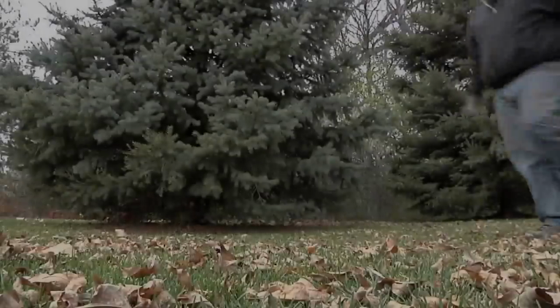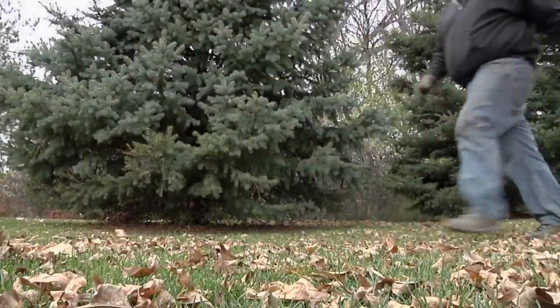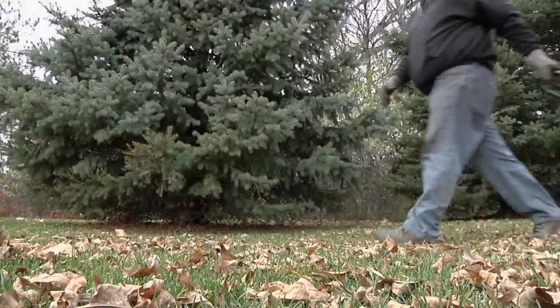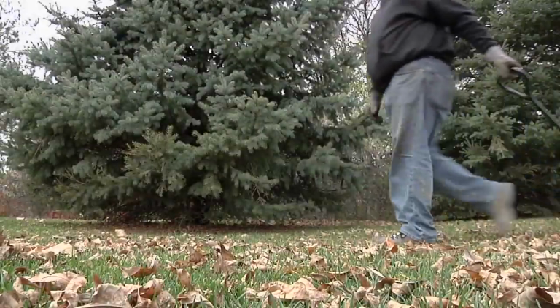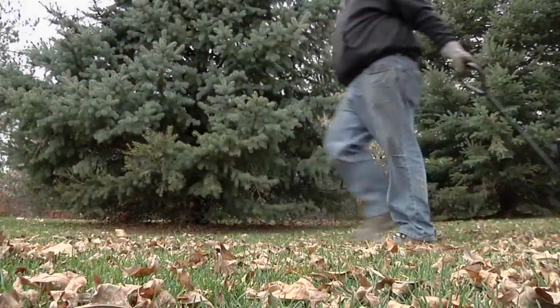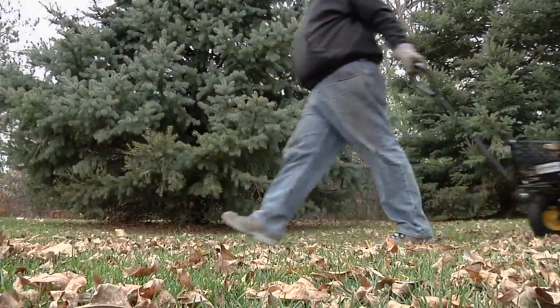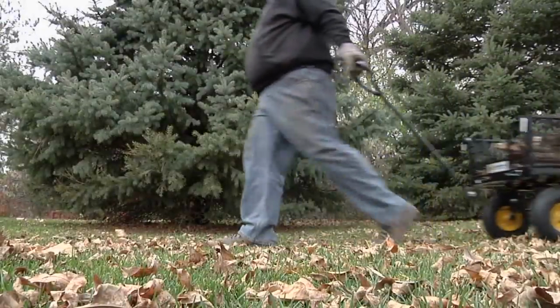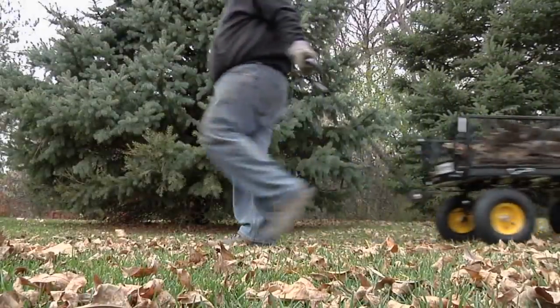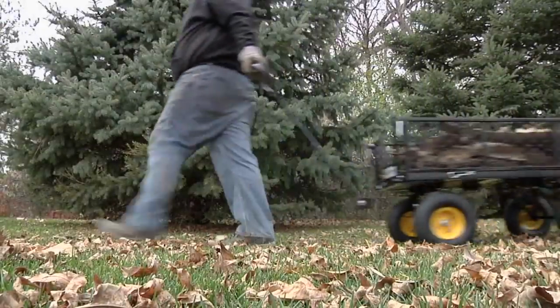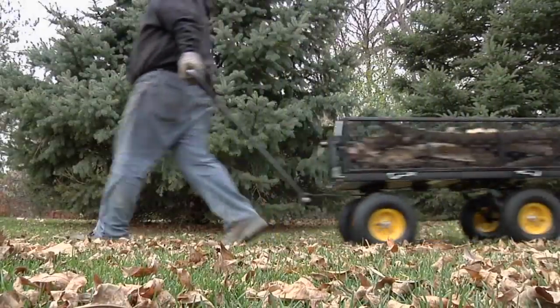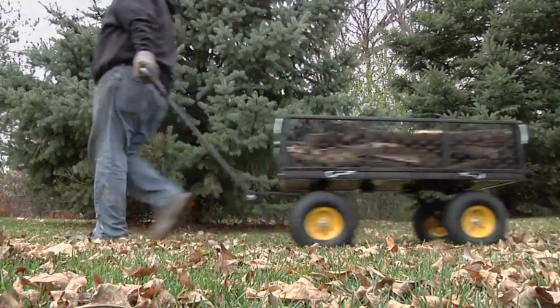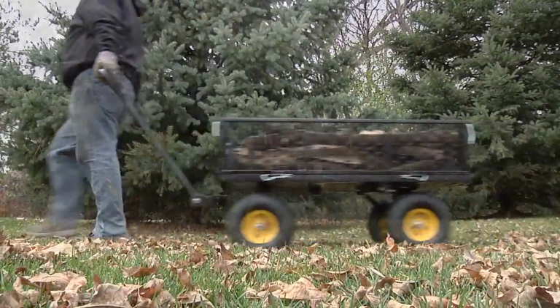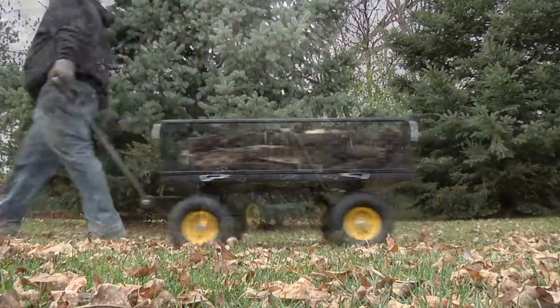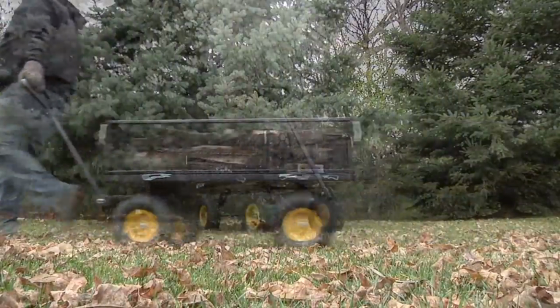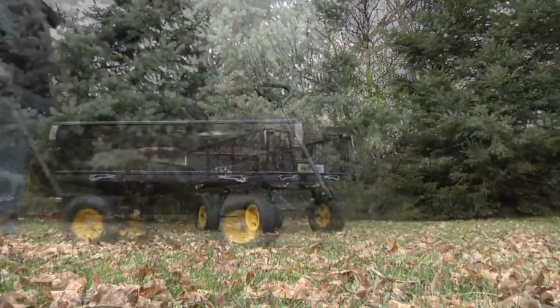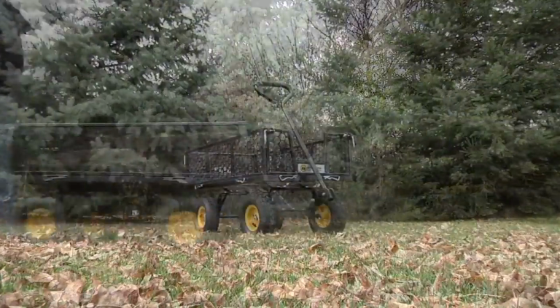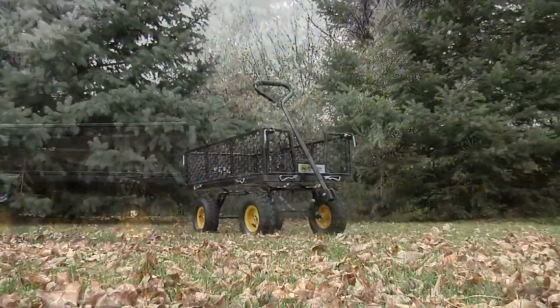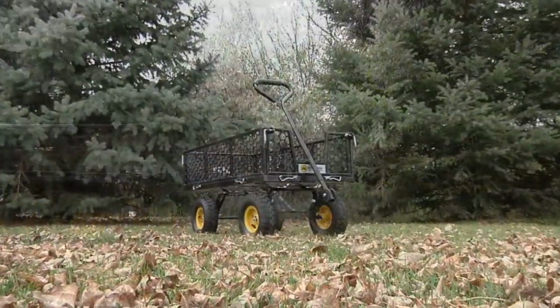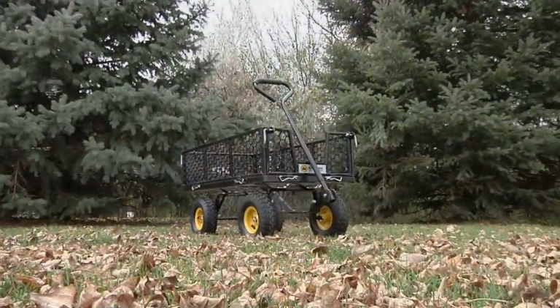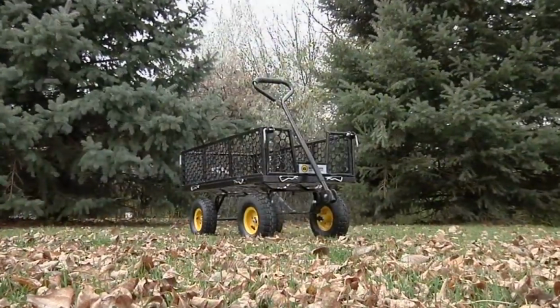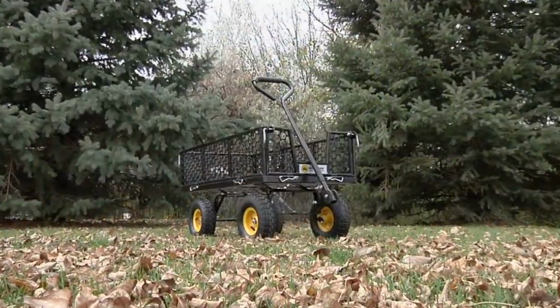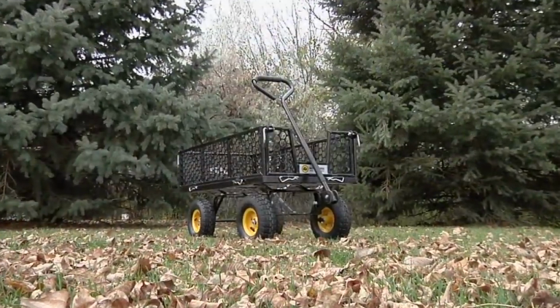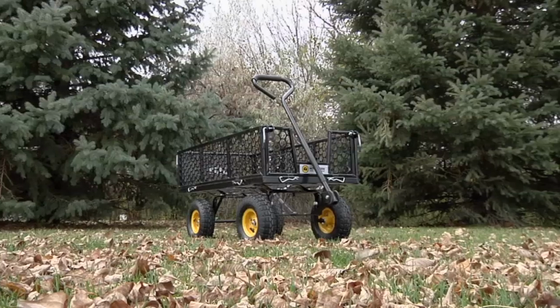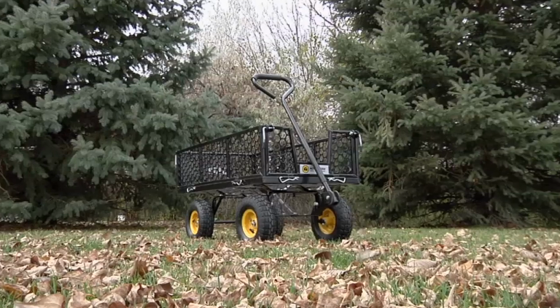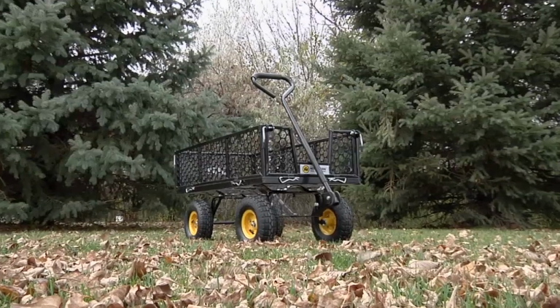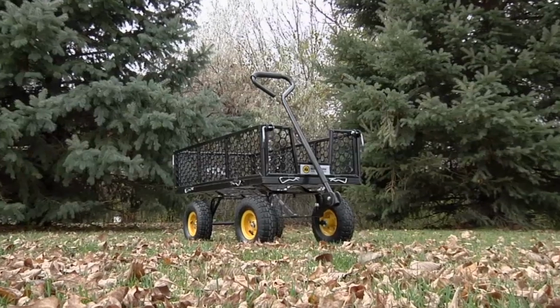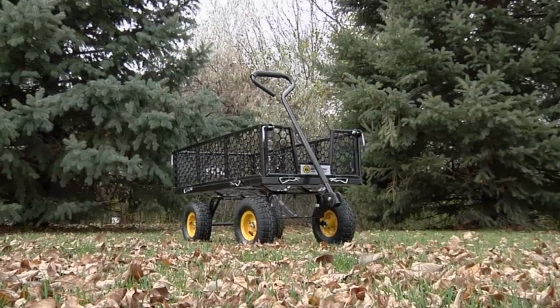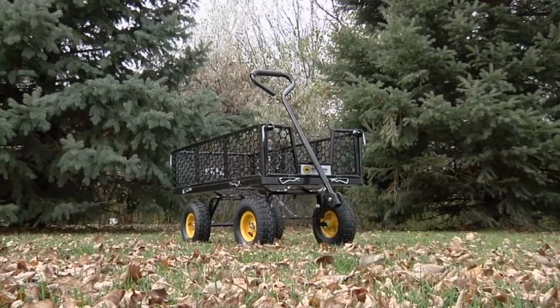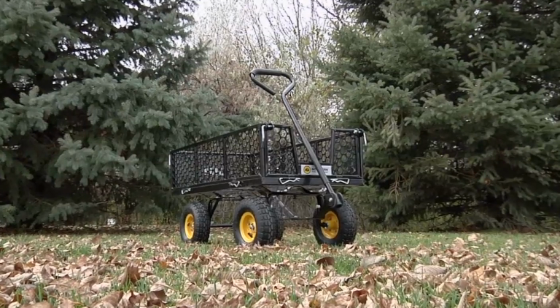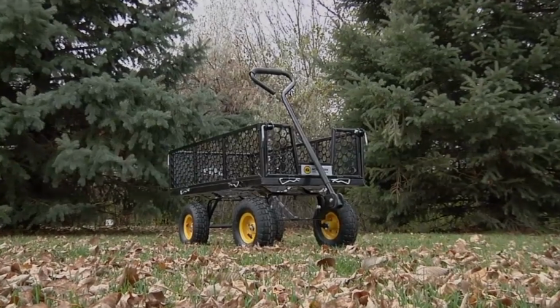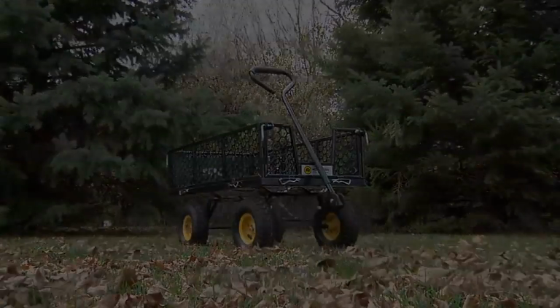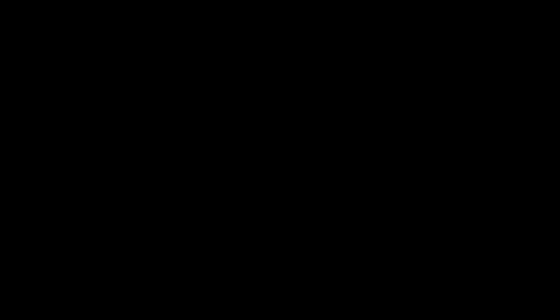Load it up and haul it out with this heavy duty 800 pound capacity steel cart.